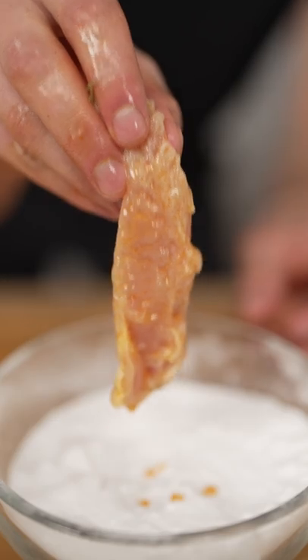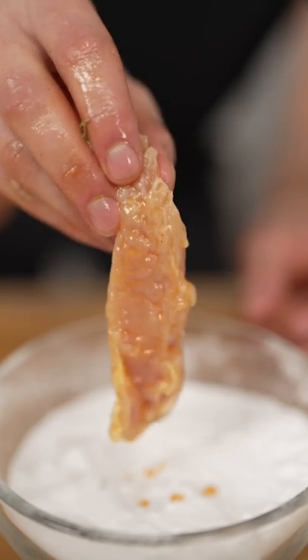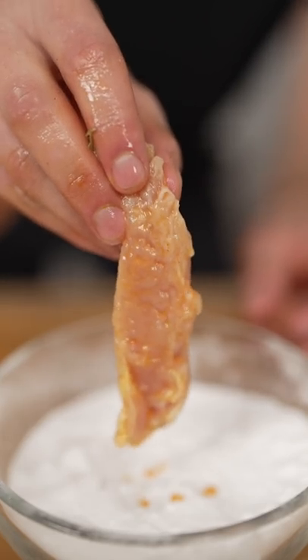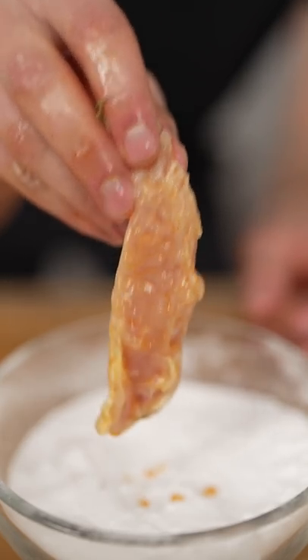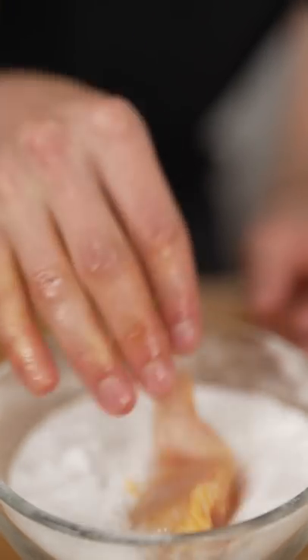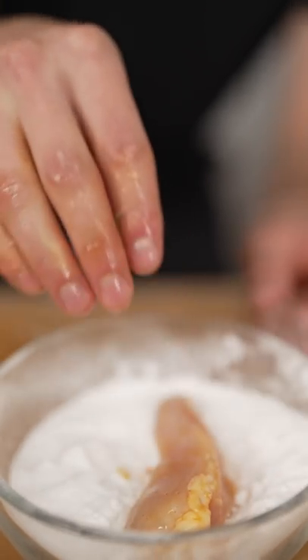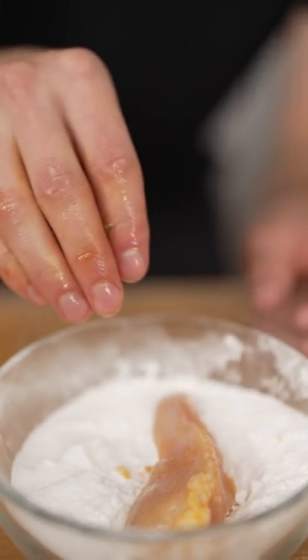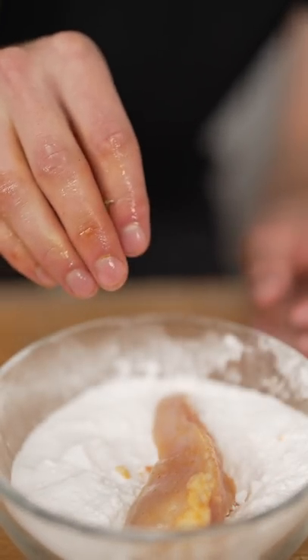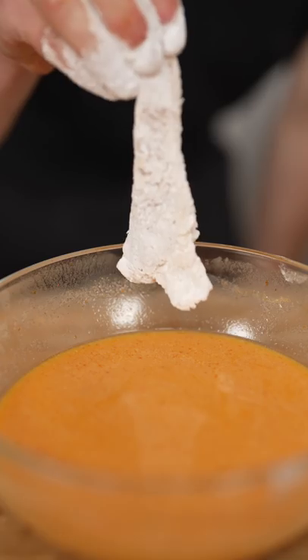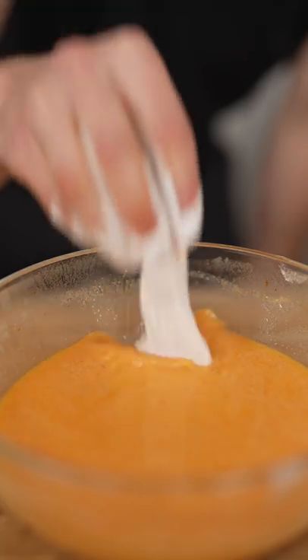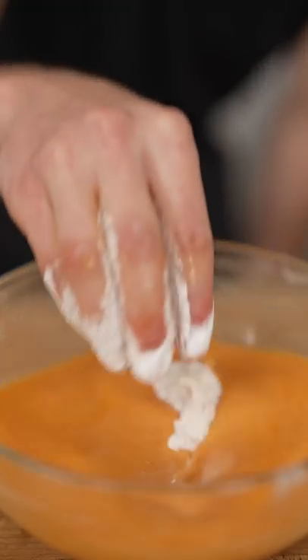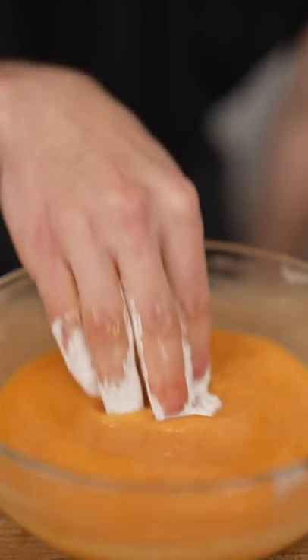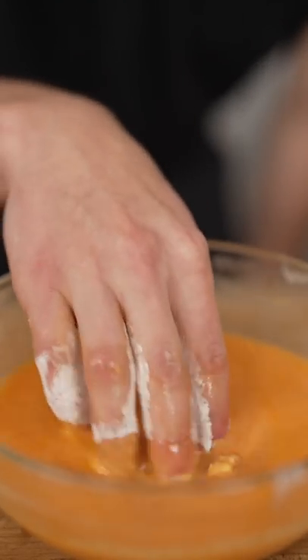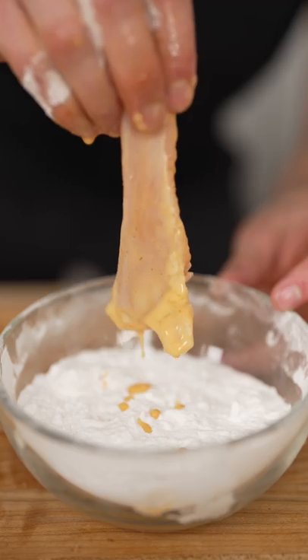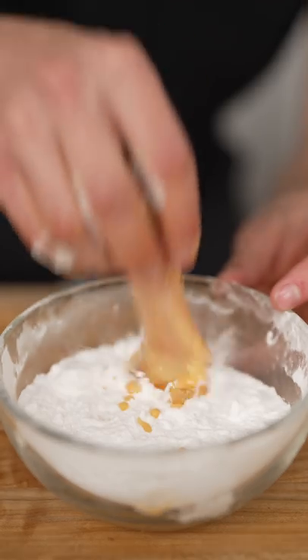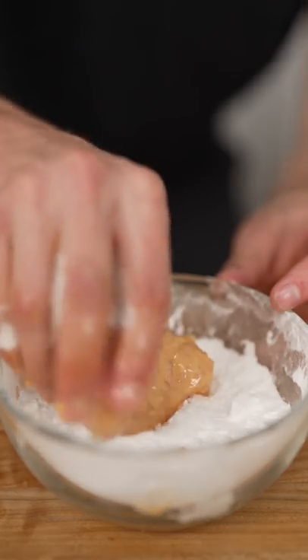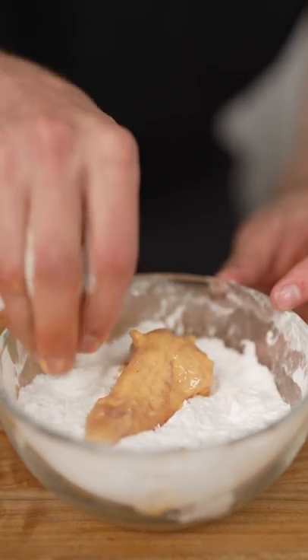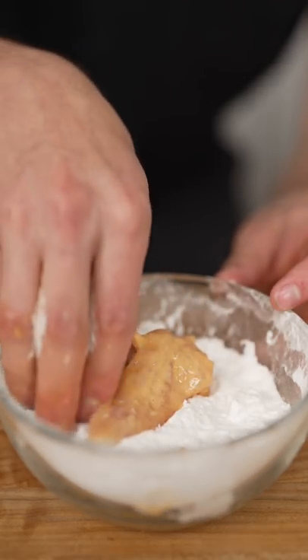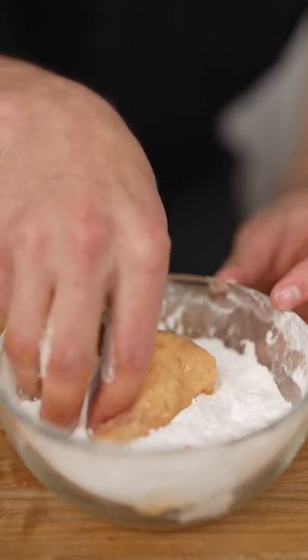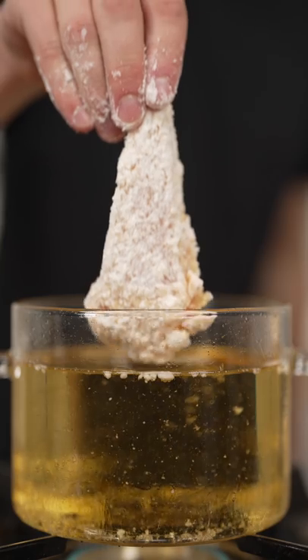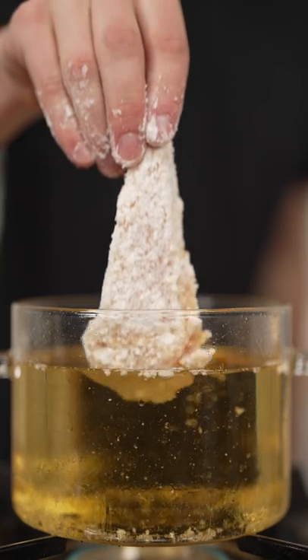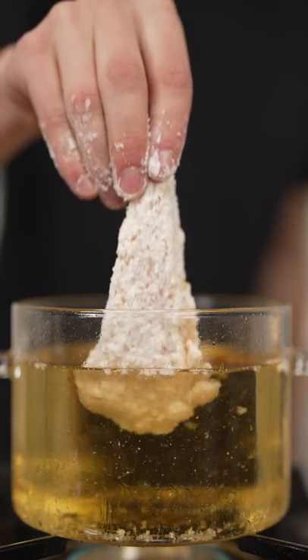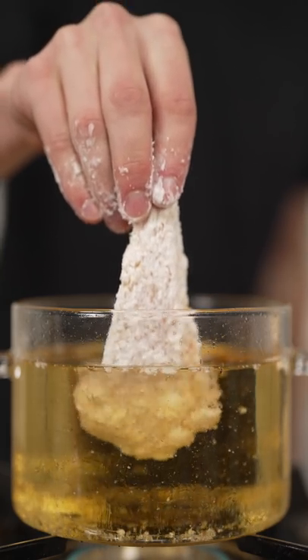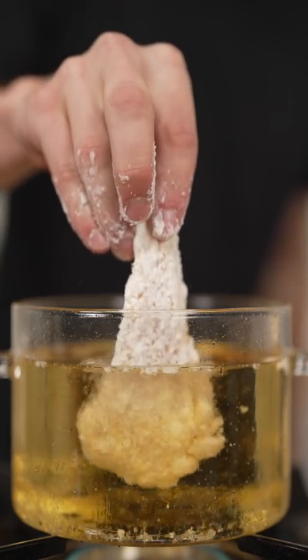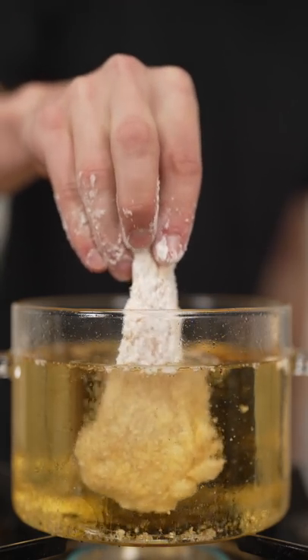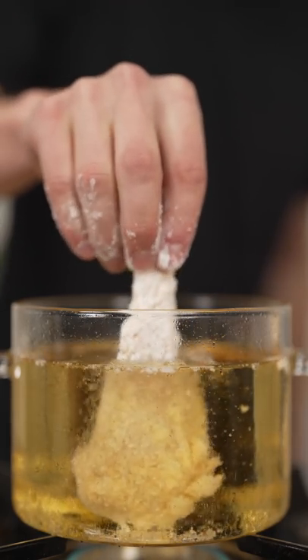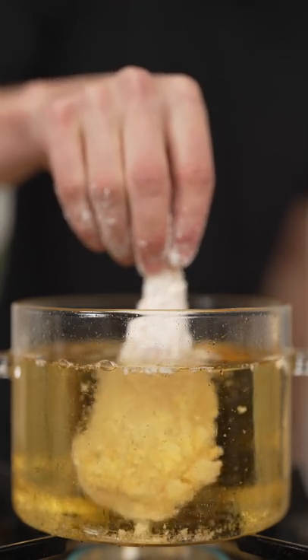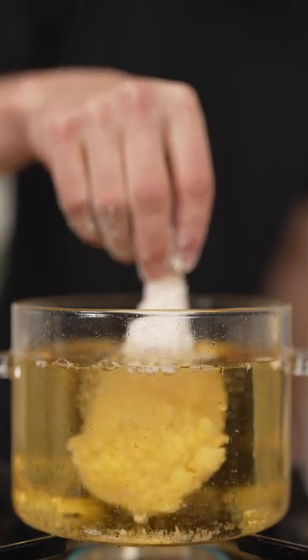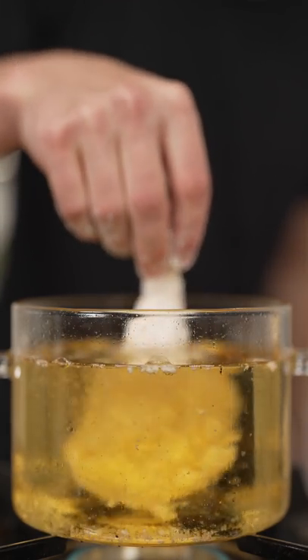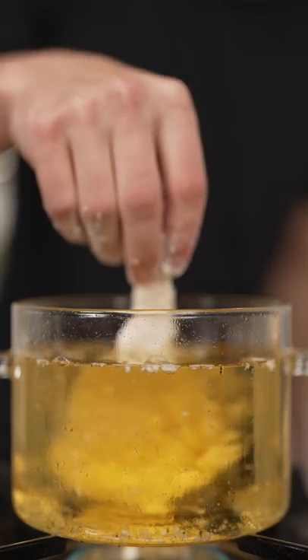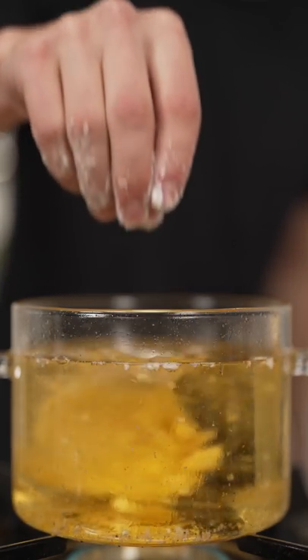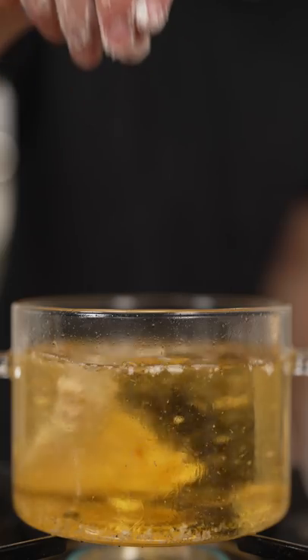Now dry your chicken in potato starch, then back in the brine, then potato starch again. Fry at 375 Fahrenheit till golden brown.